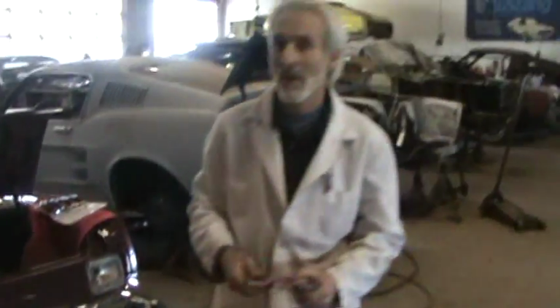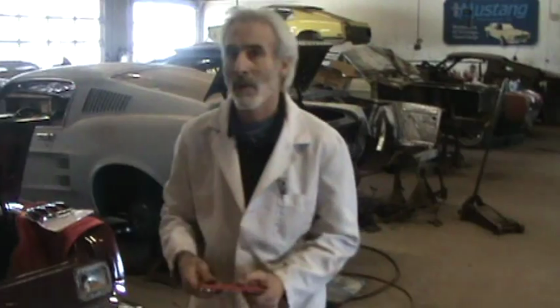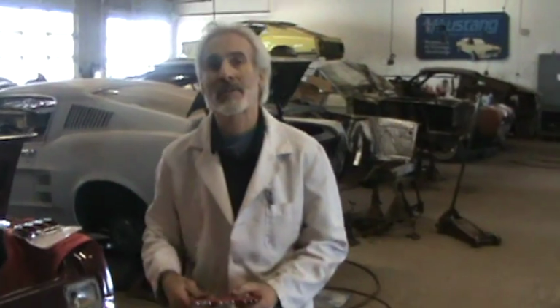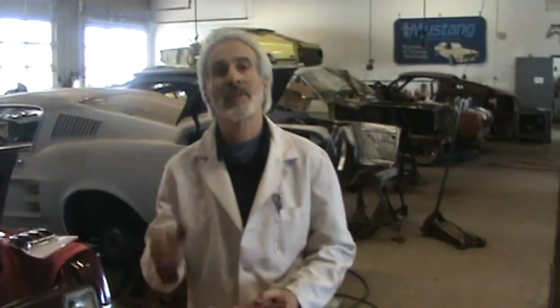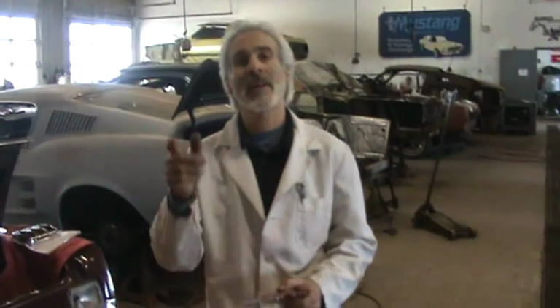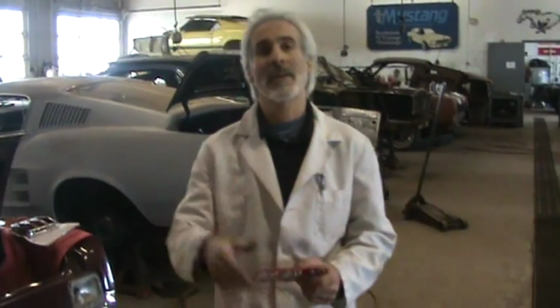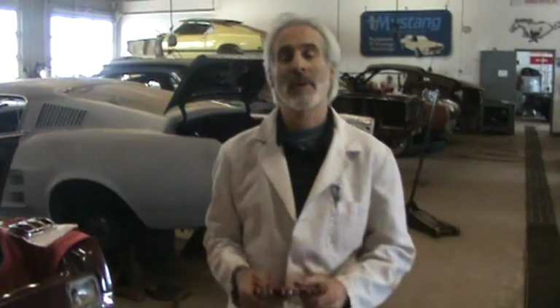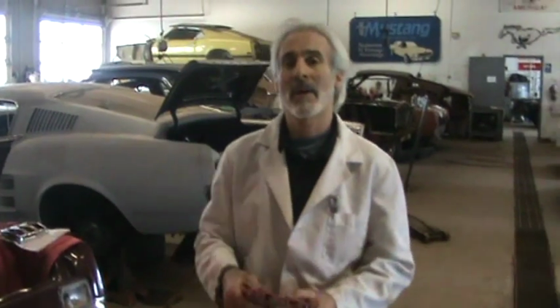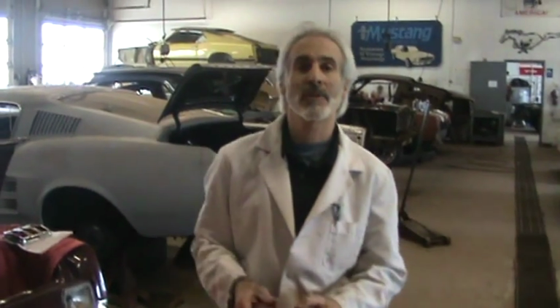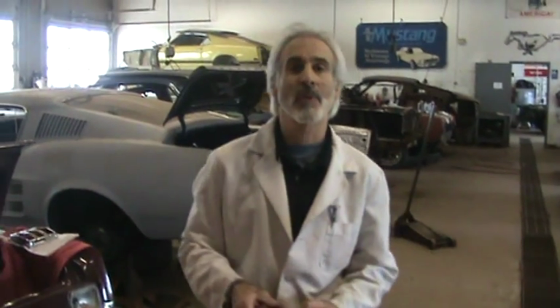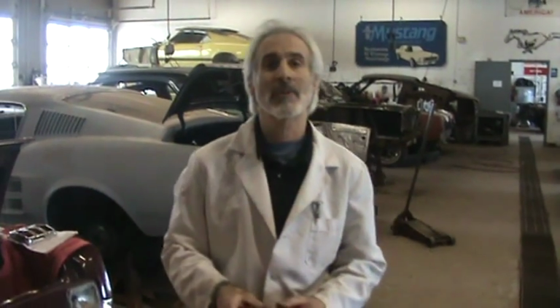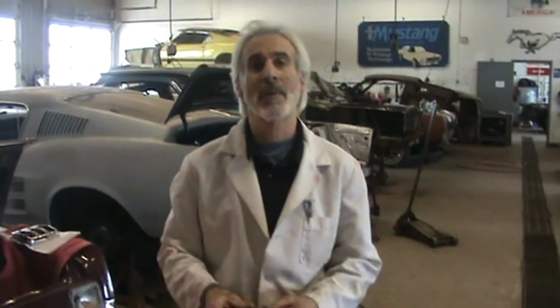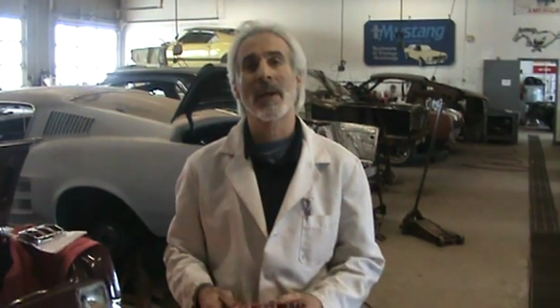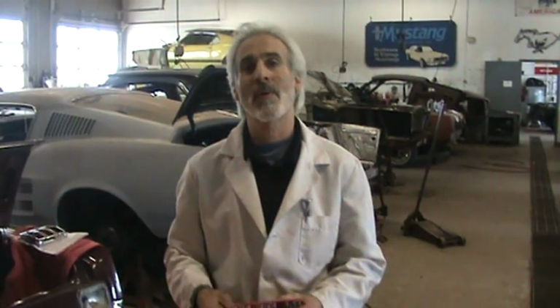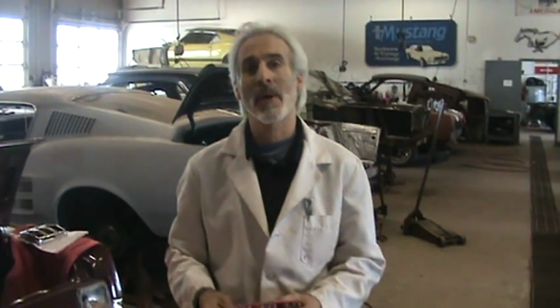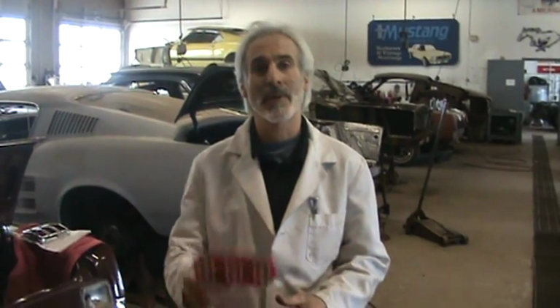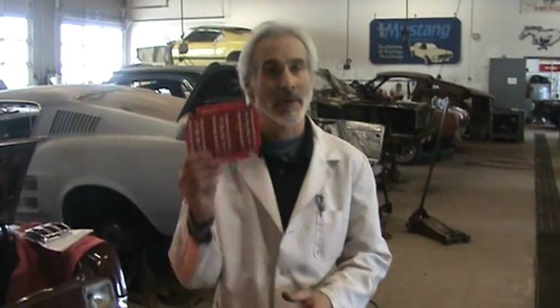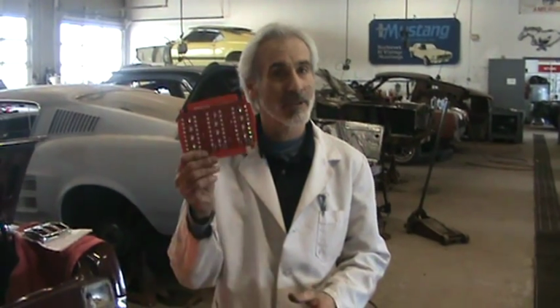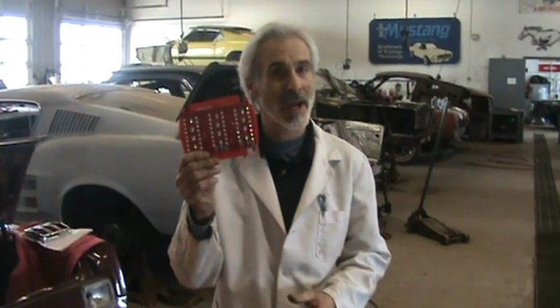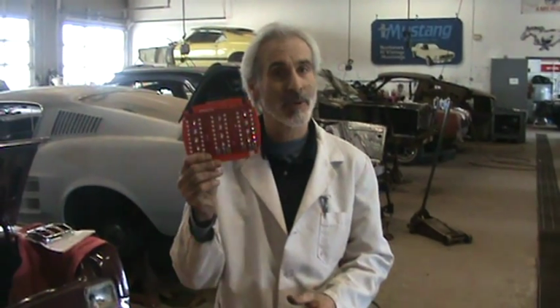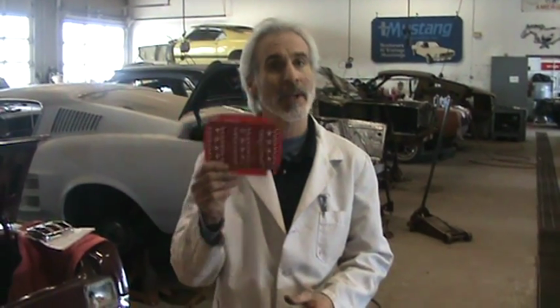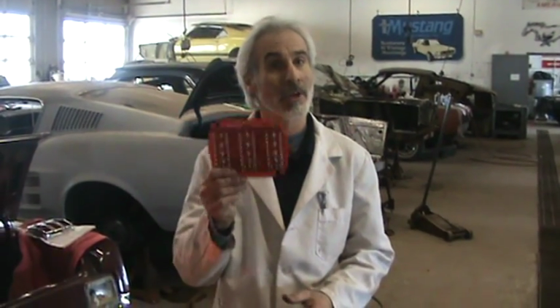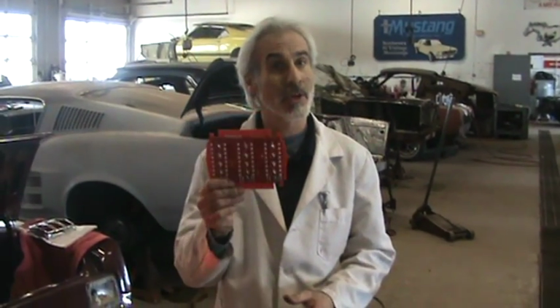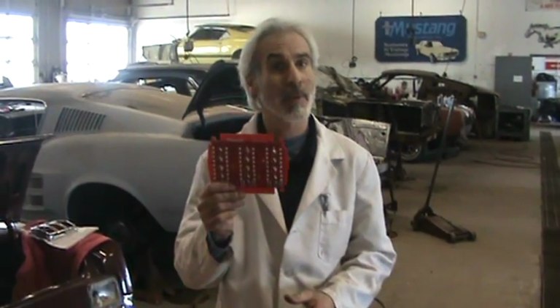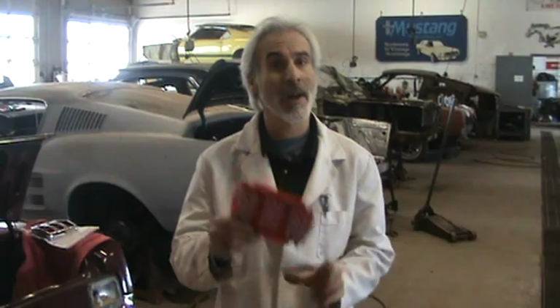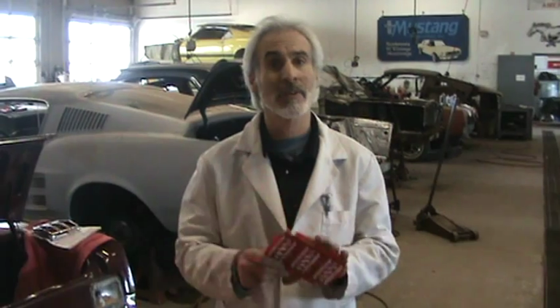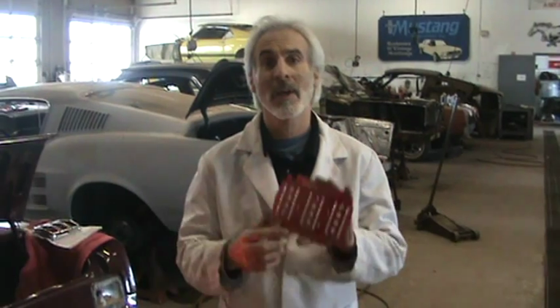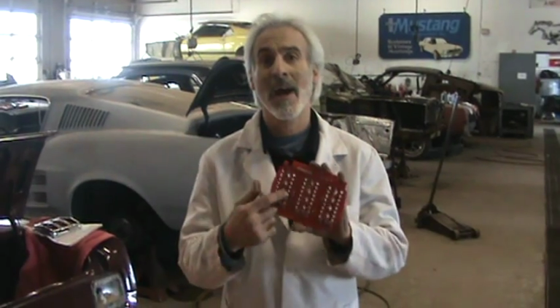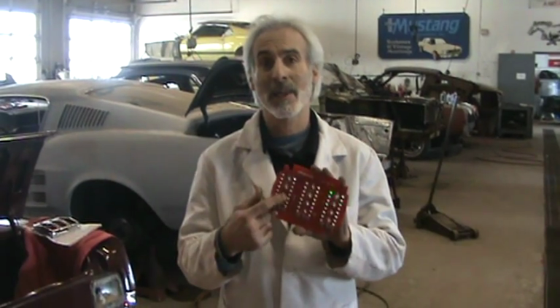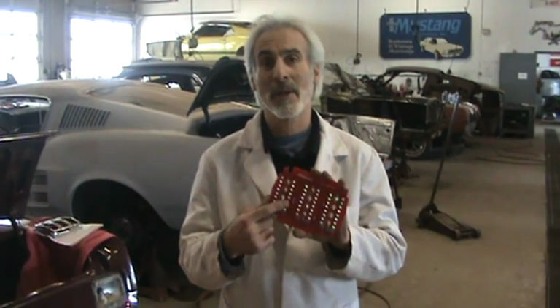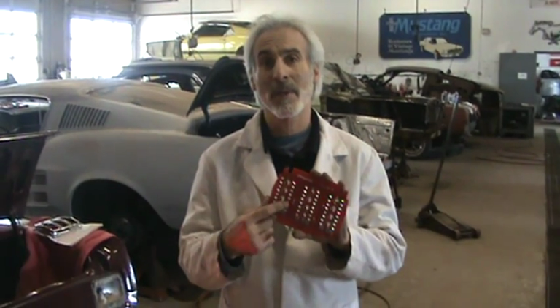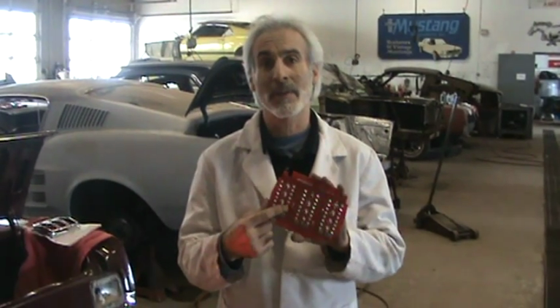That's the taillight situation we've got going here. Scott Drake — good product, highly recommend it.